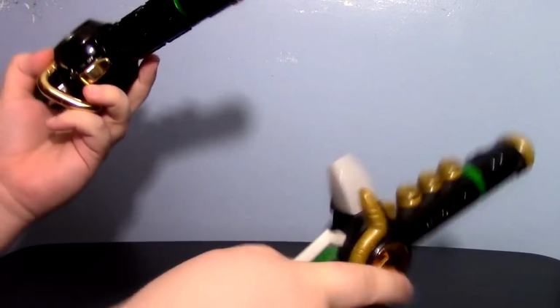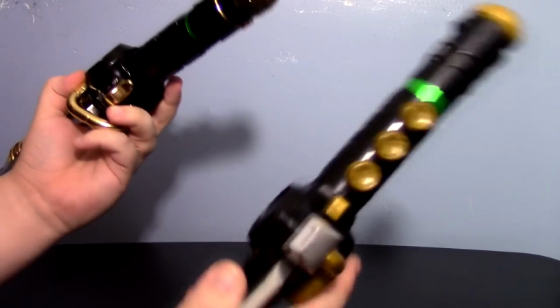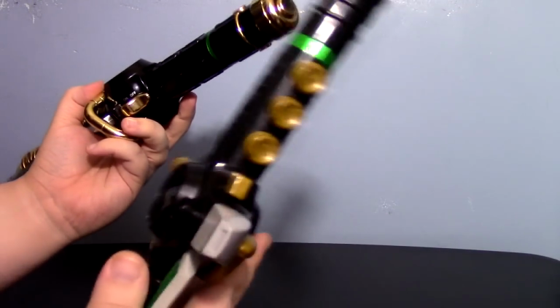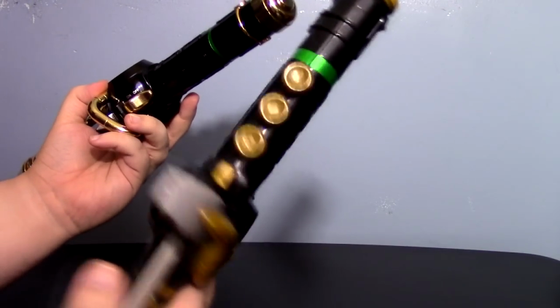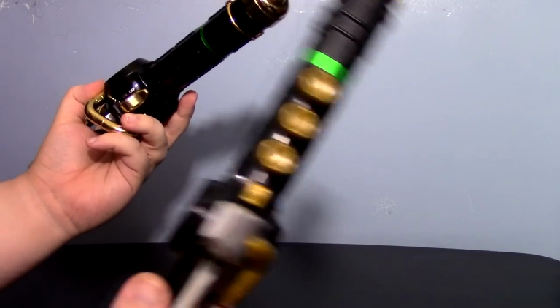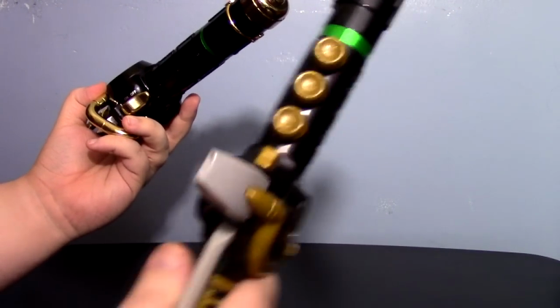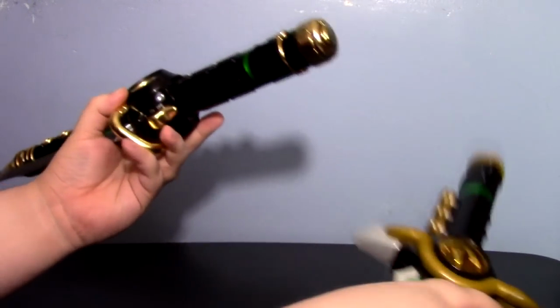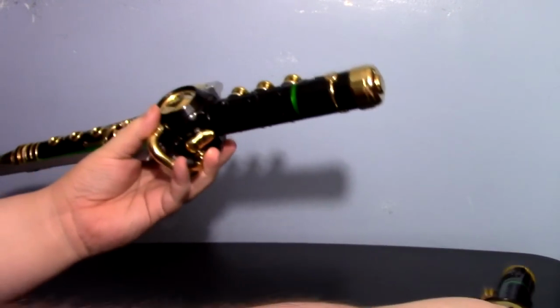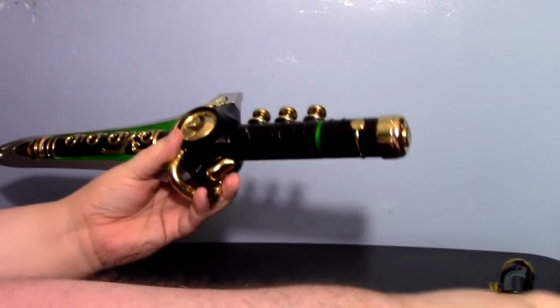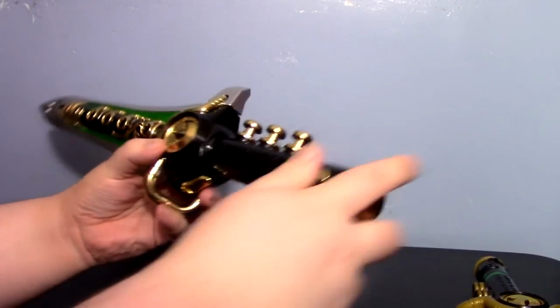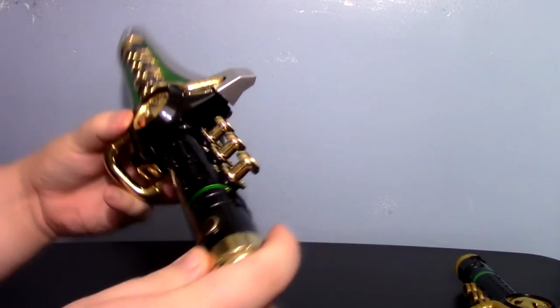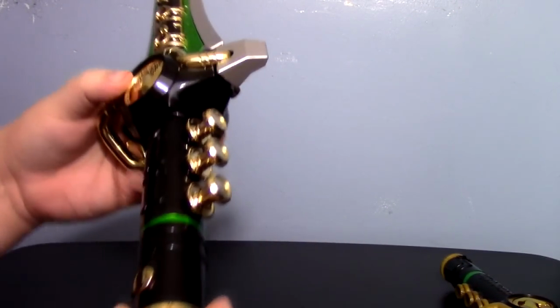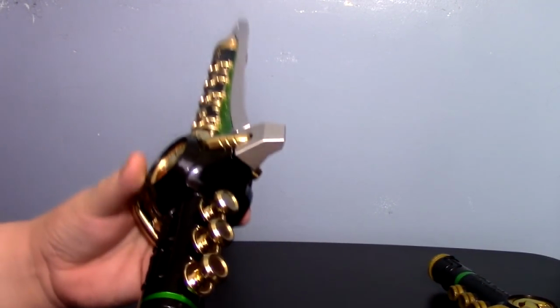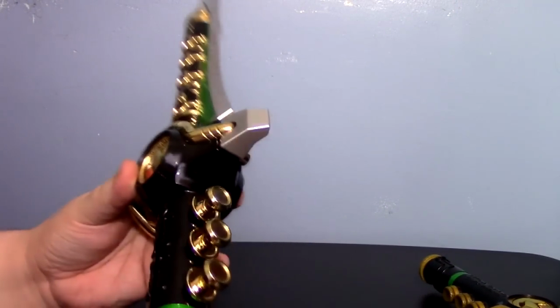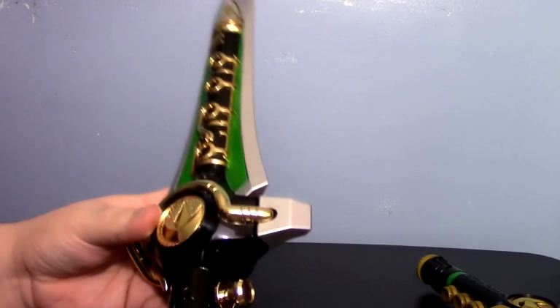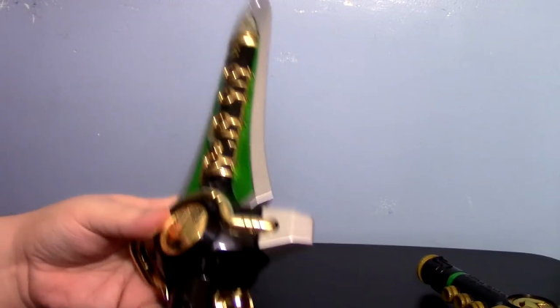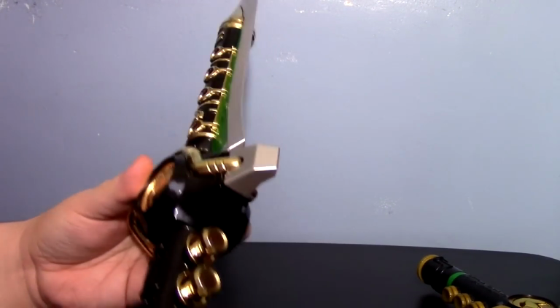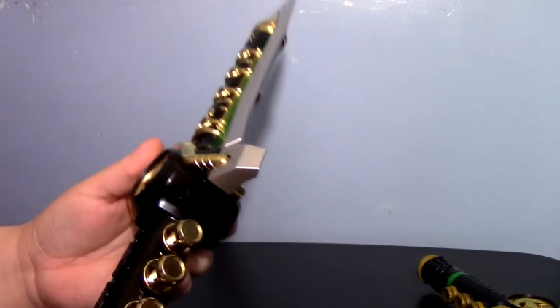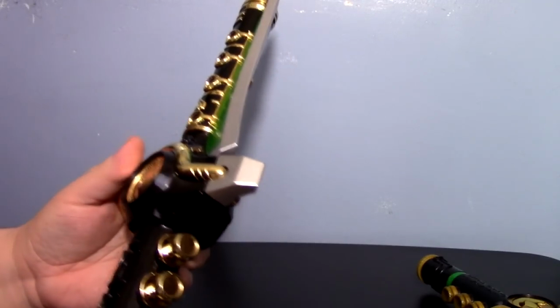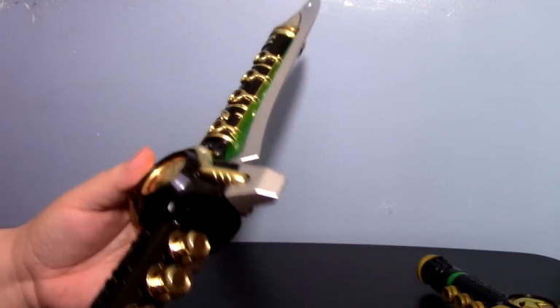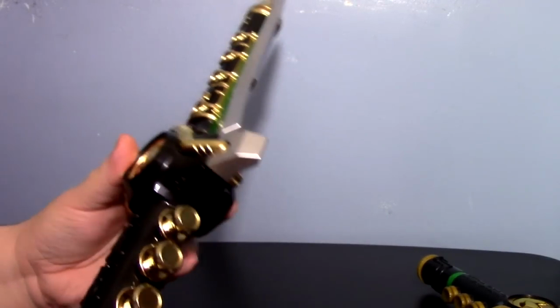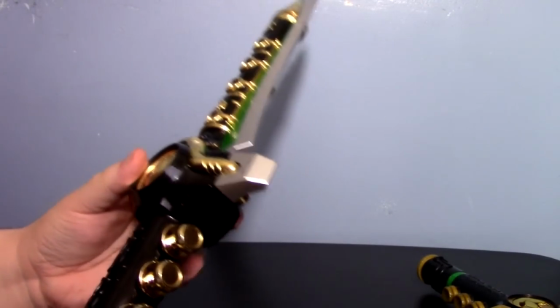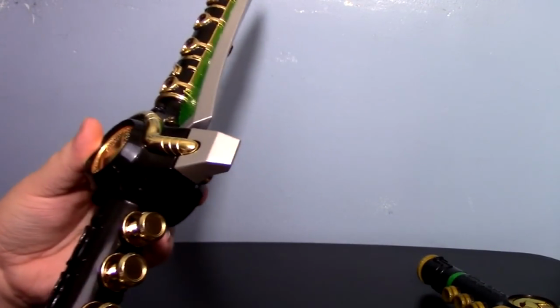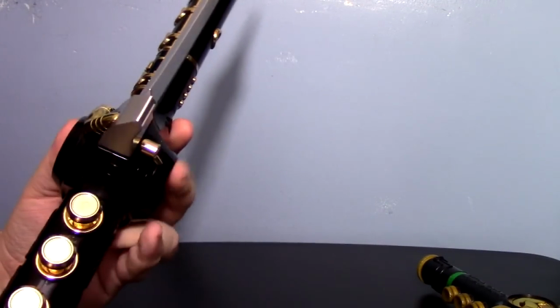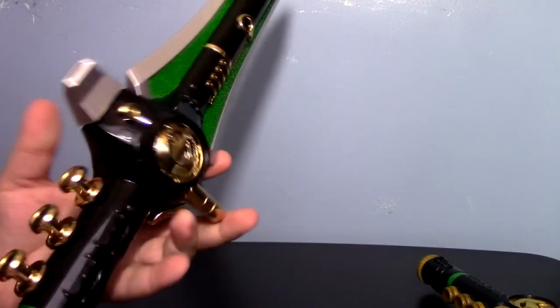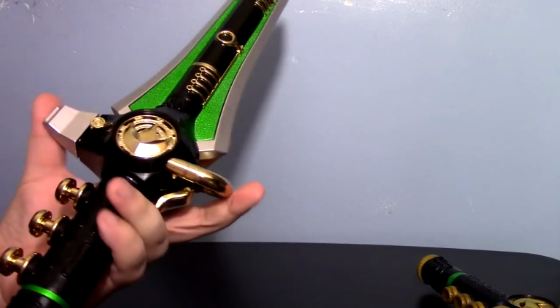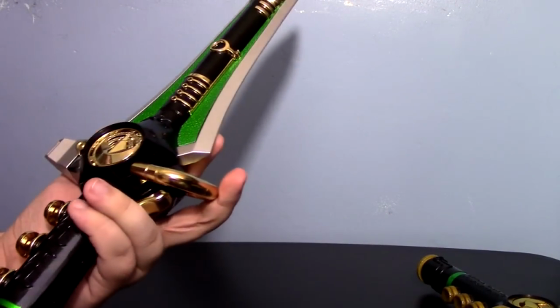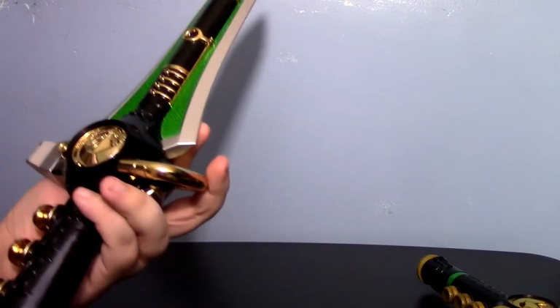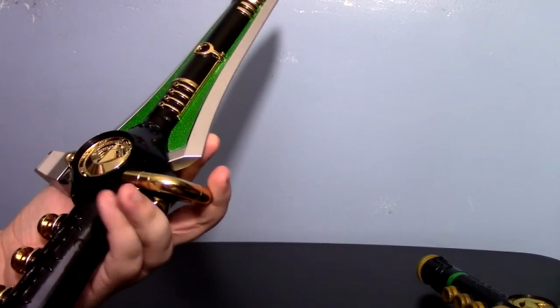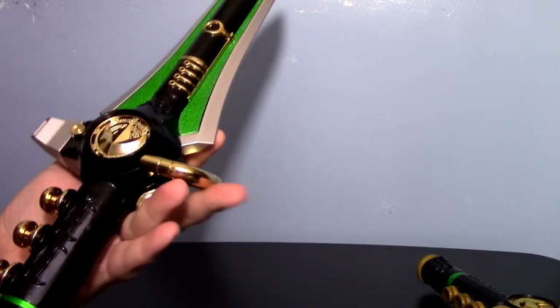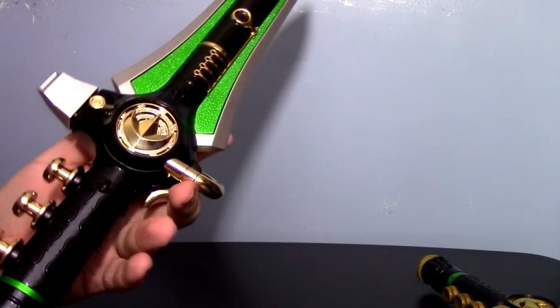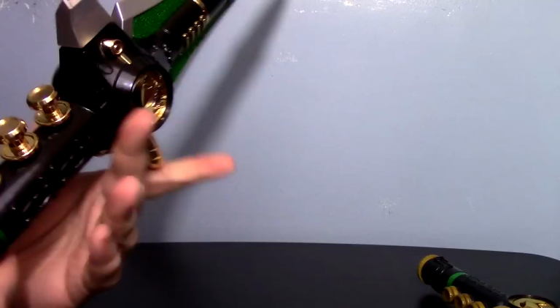The original feels like a toy, while this is also a toy, but this feels like a prop replica. It really, really does.